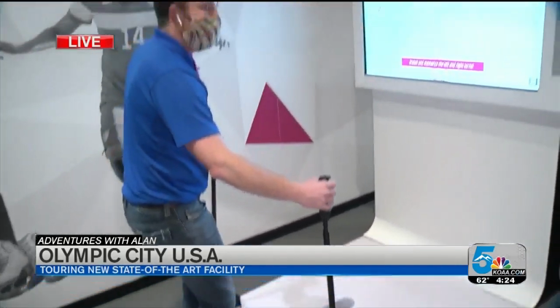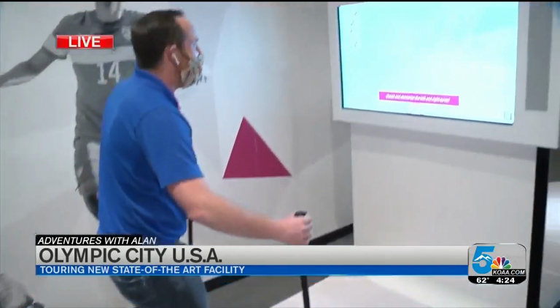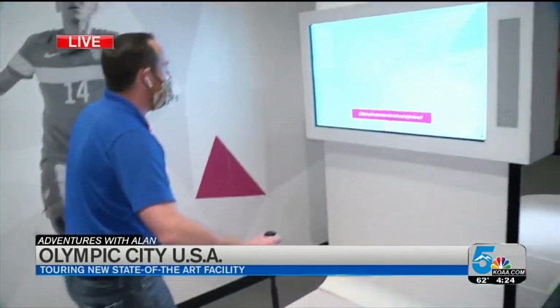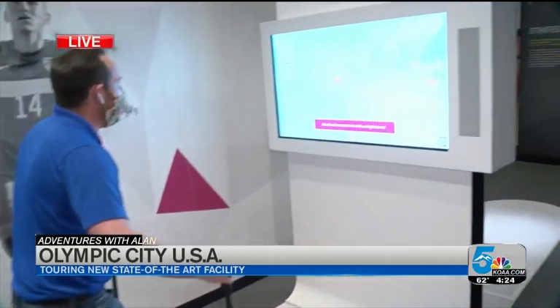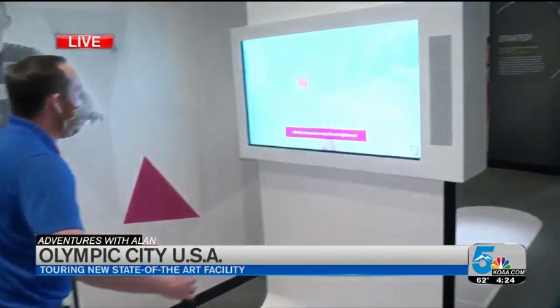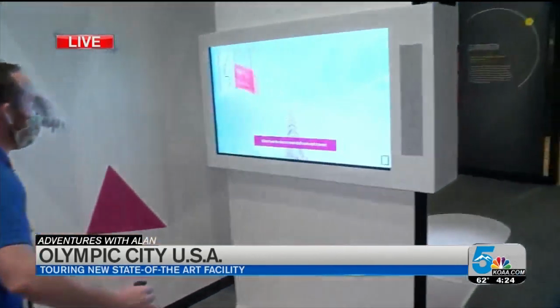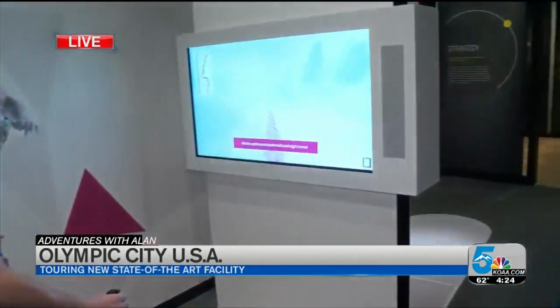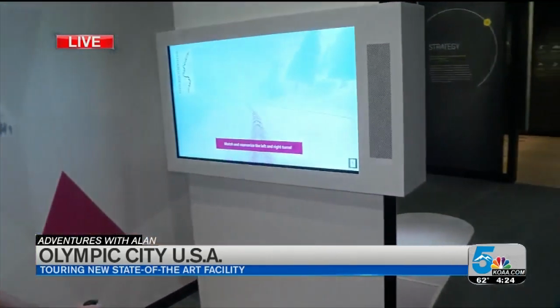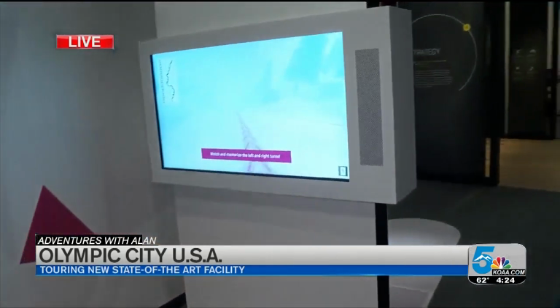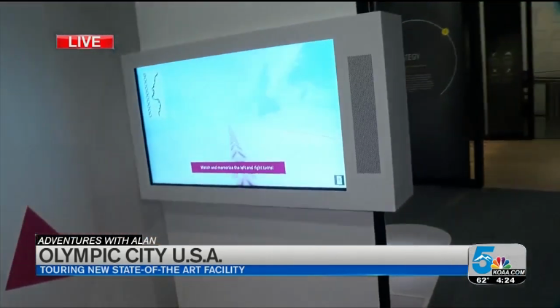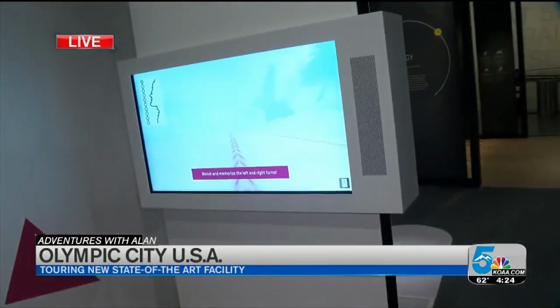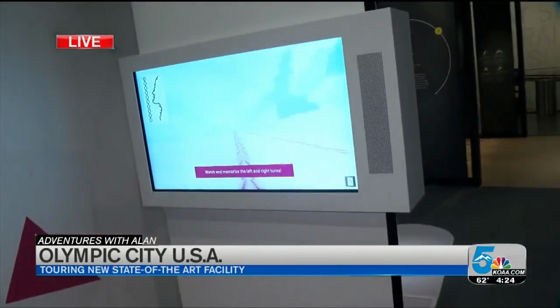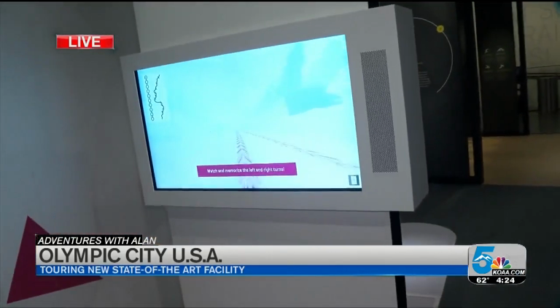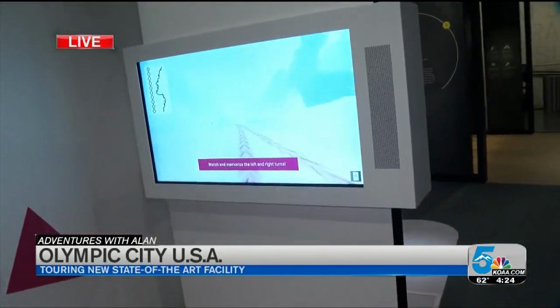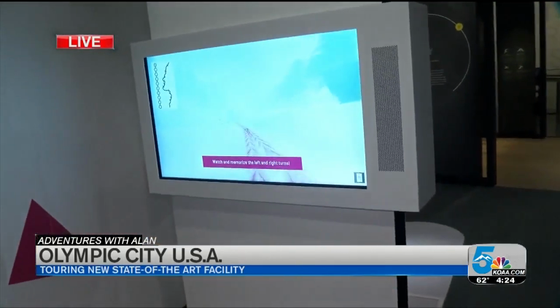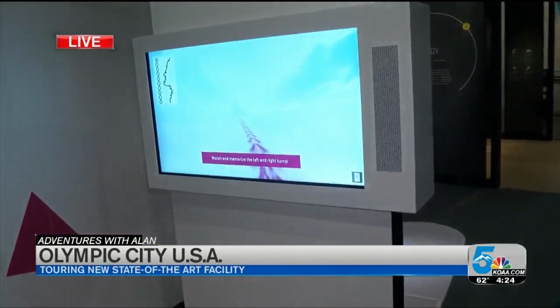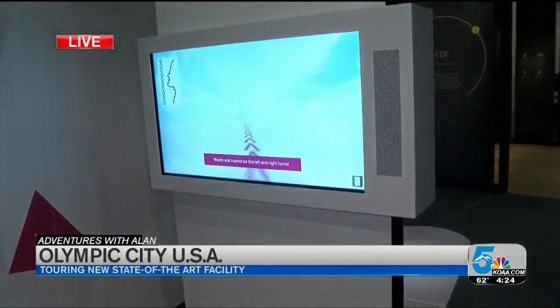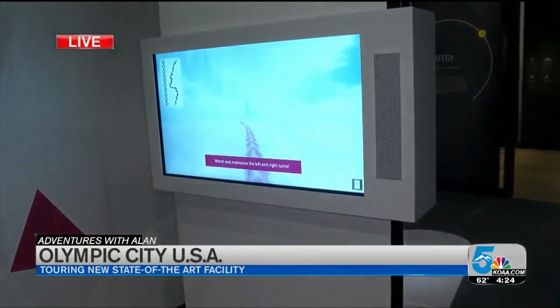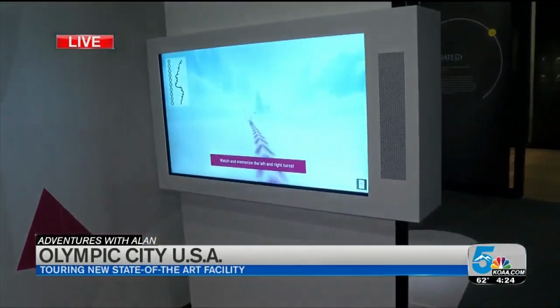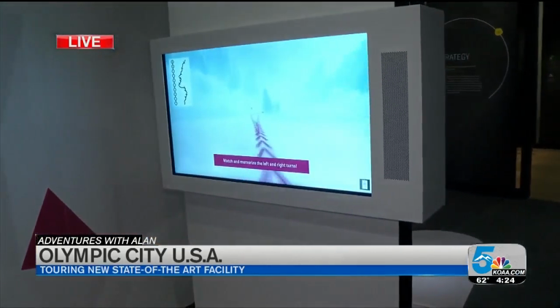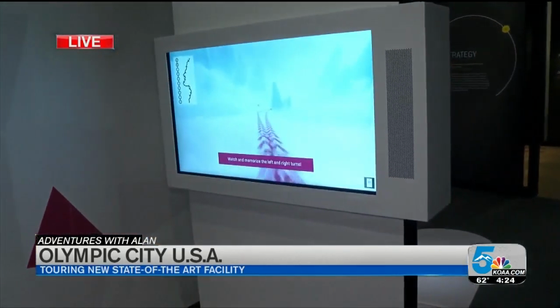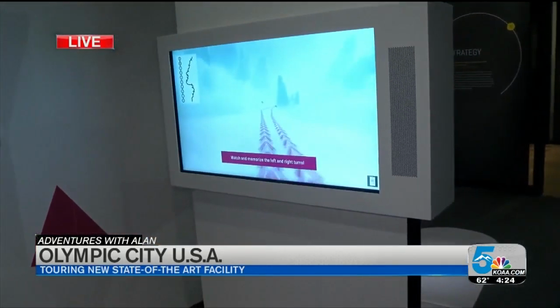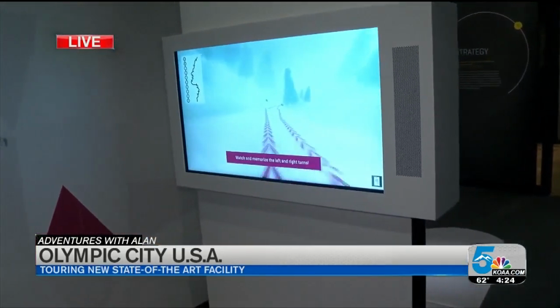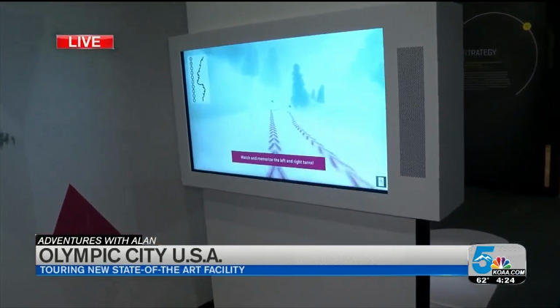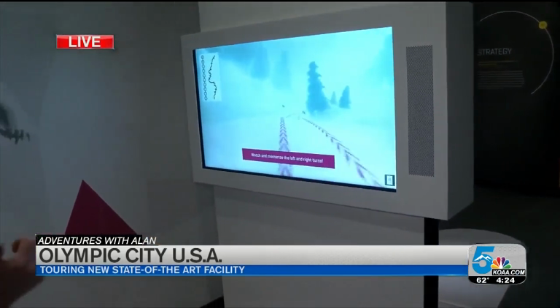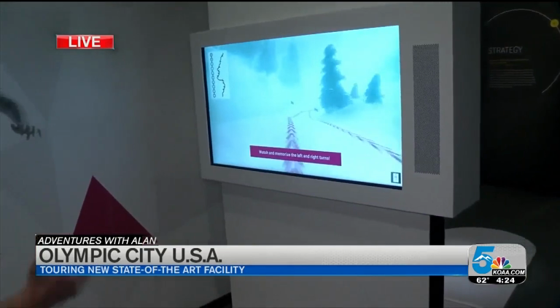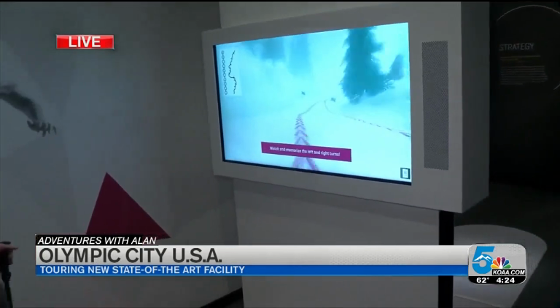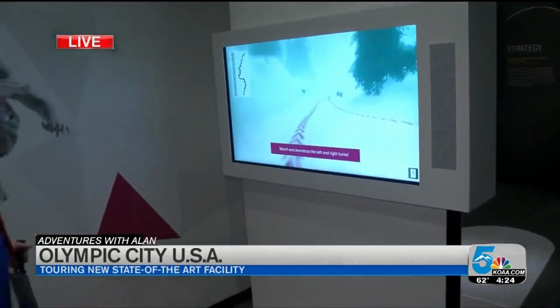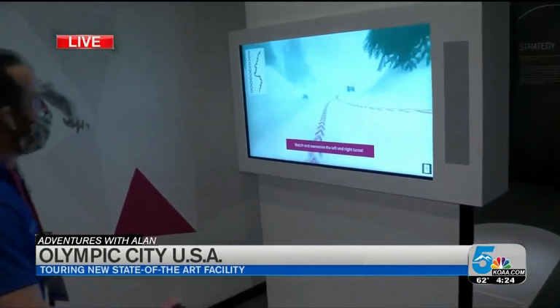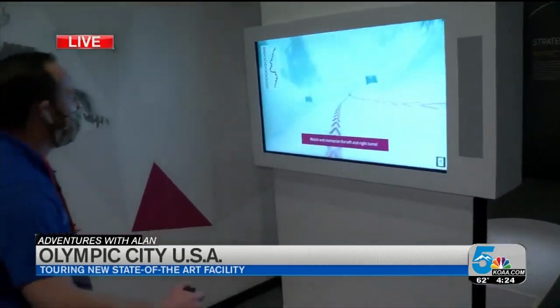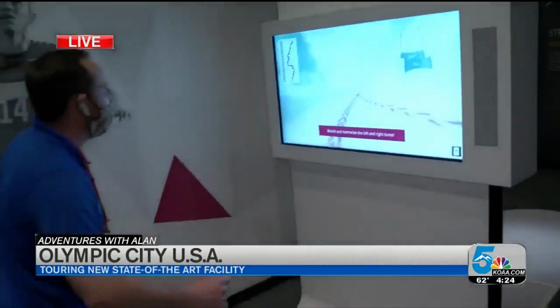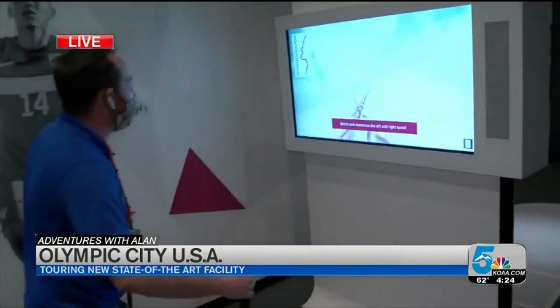I'm going to try the alpine skiing — stay tuned to see how well this race goes. Check out my story in the meantime.